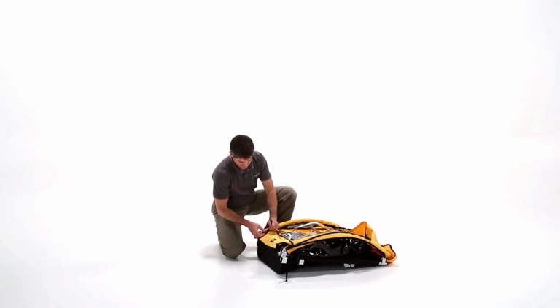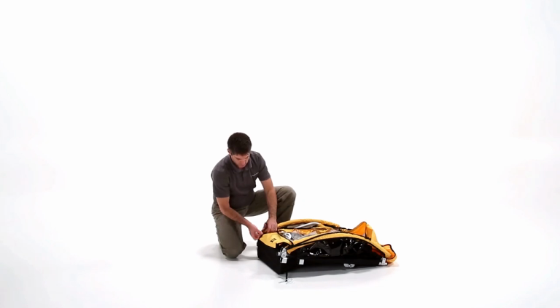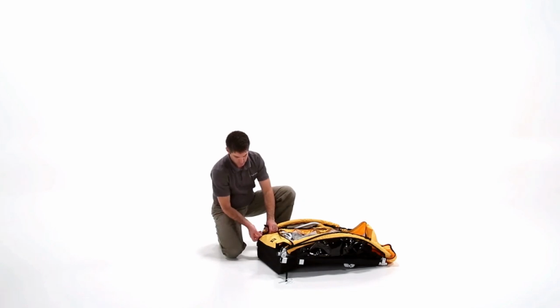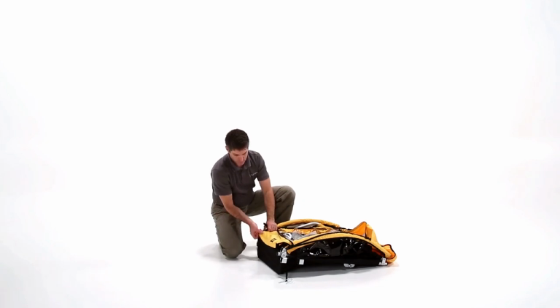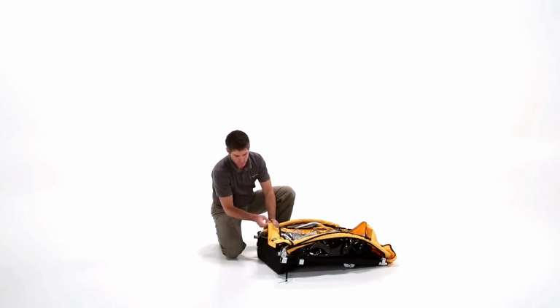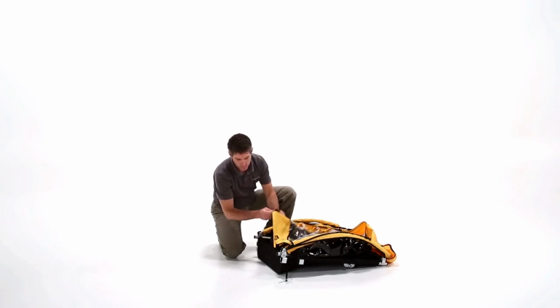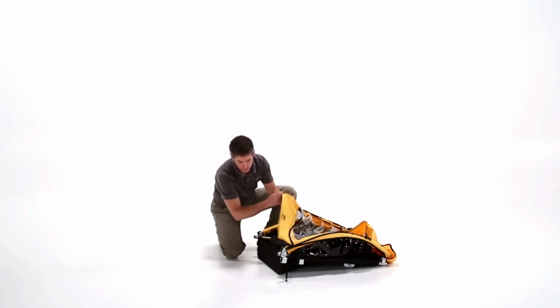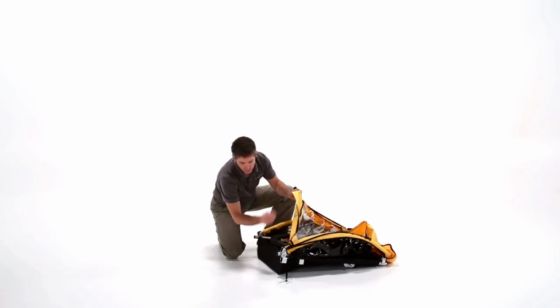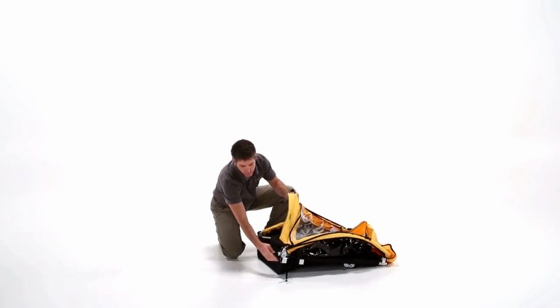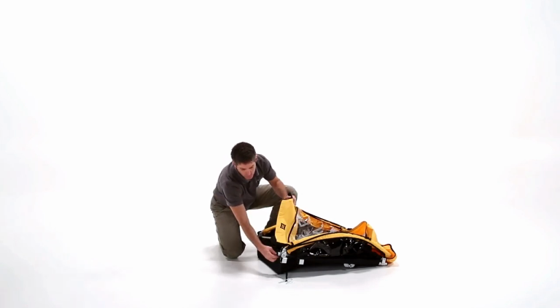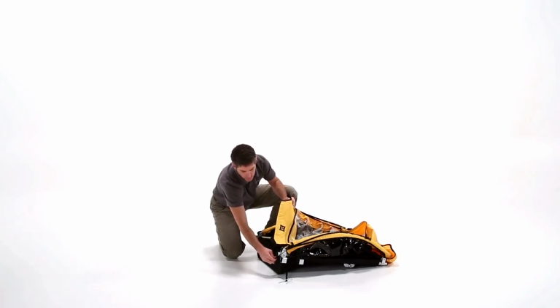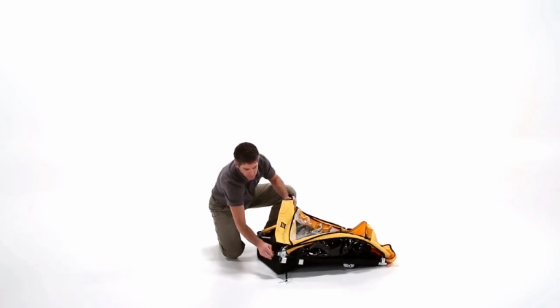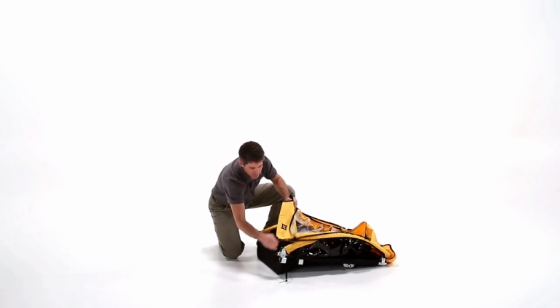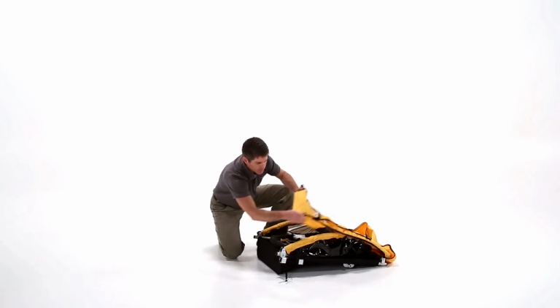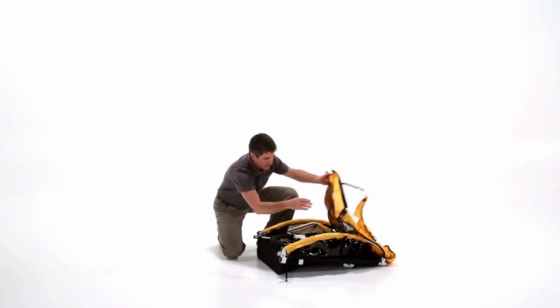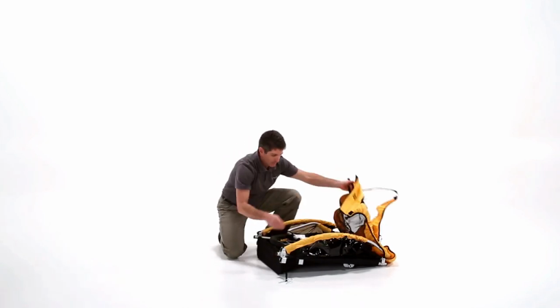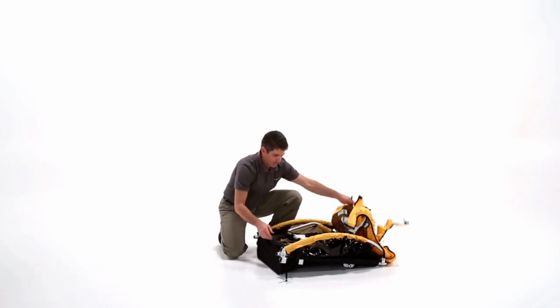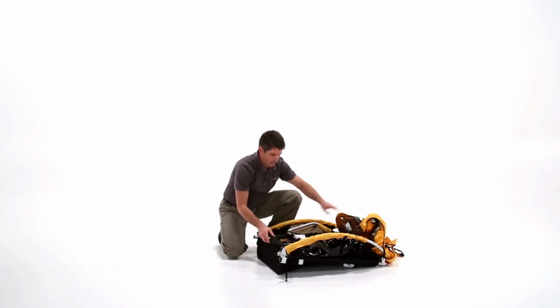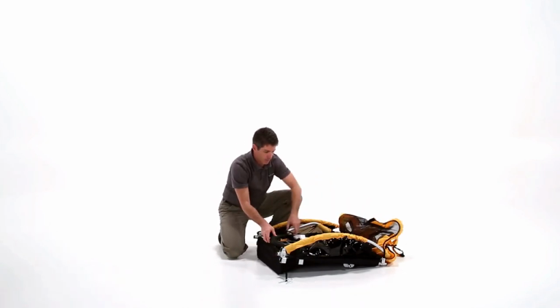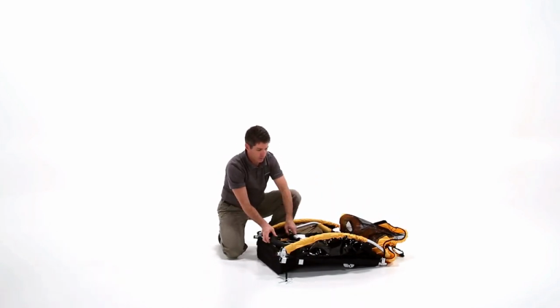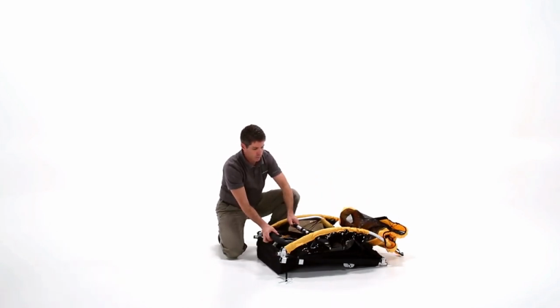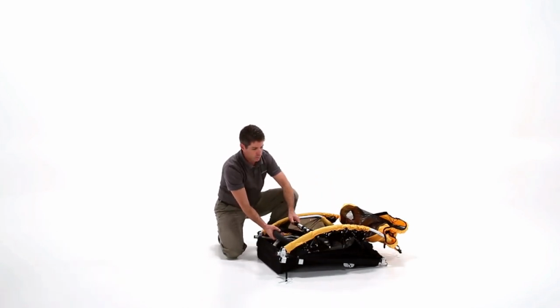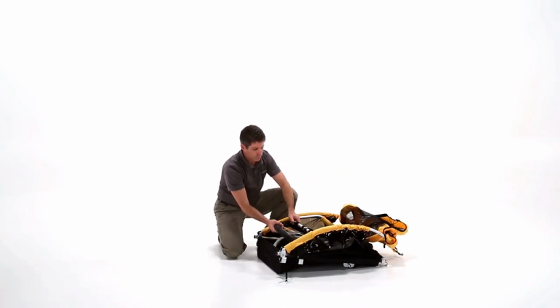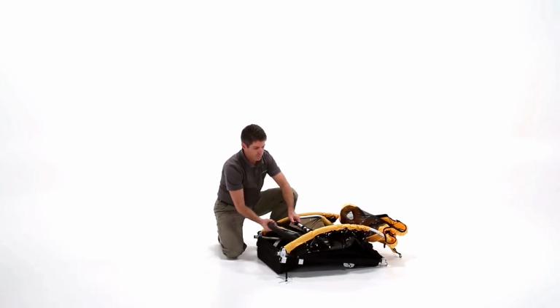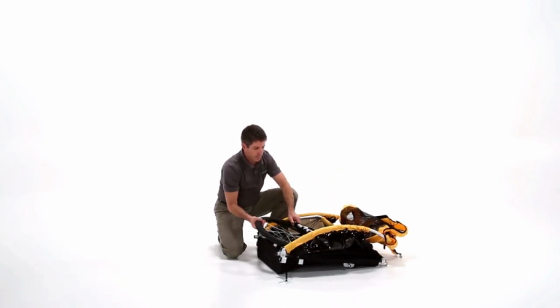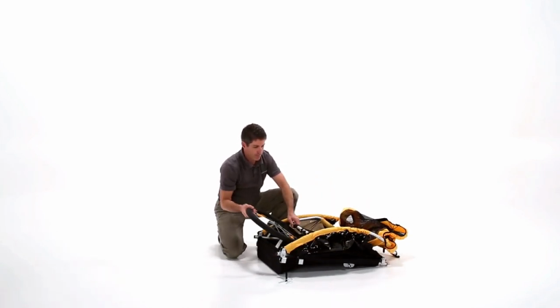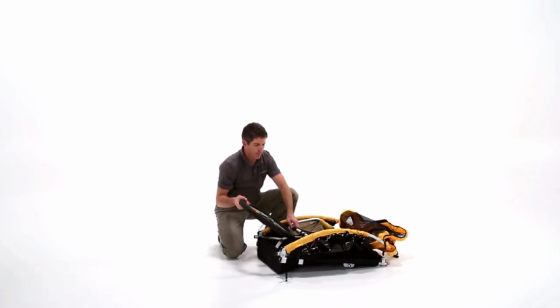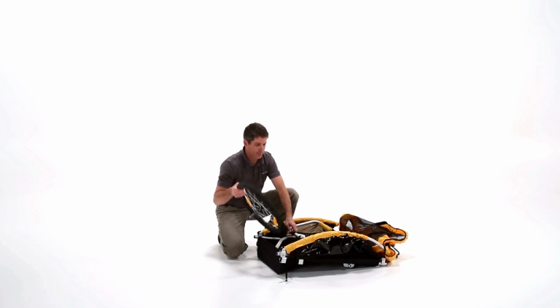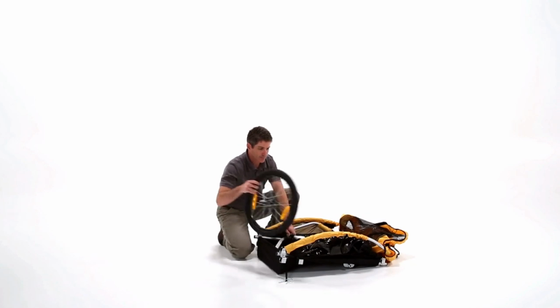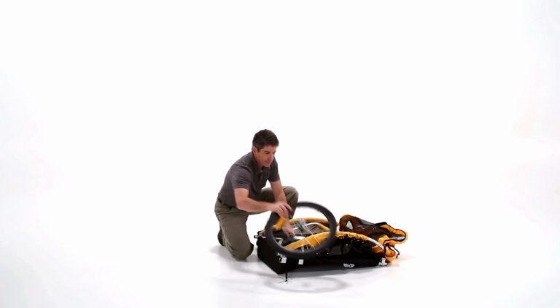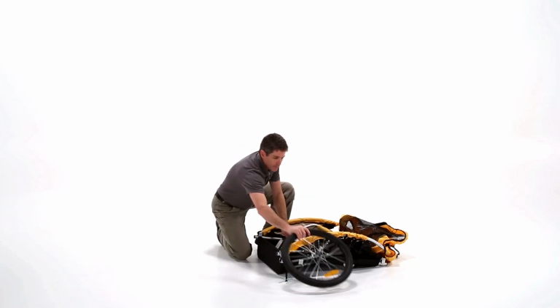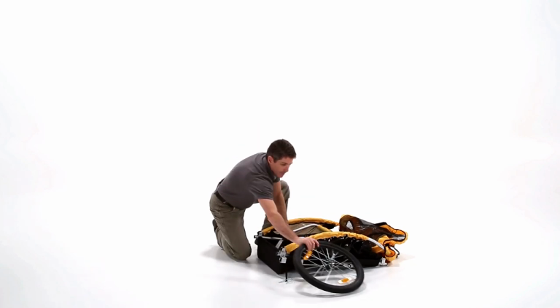Out of the box, the B arrives in its folded position. First, remove the contents and attach the wheels.